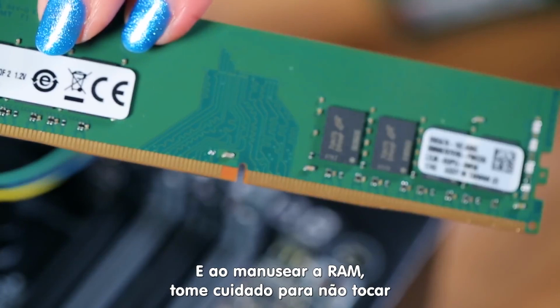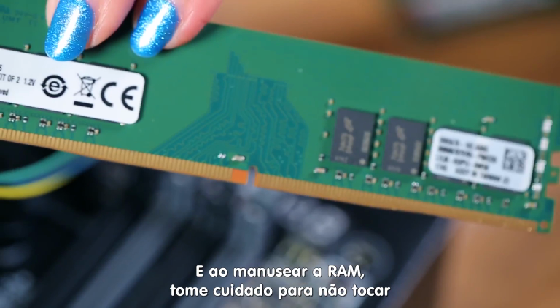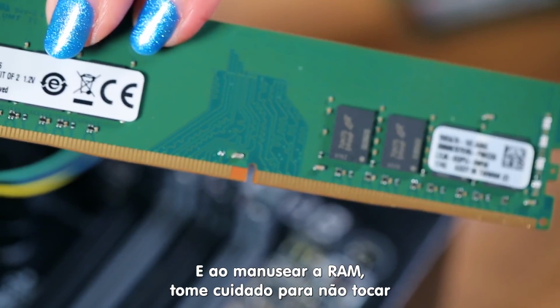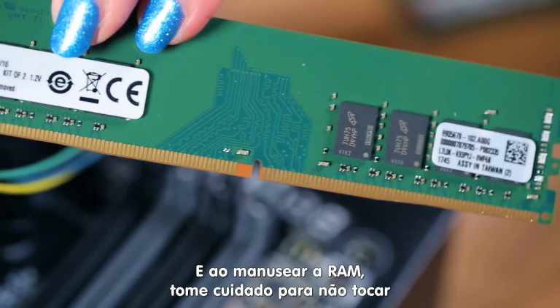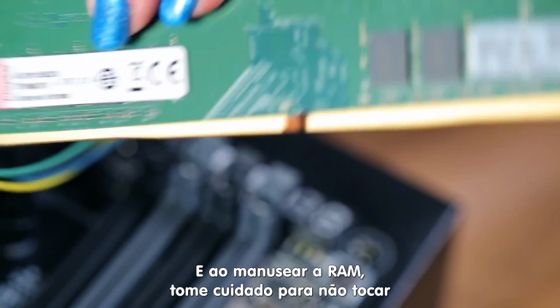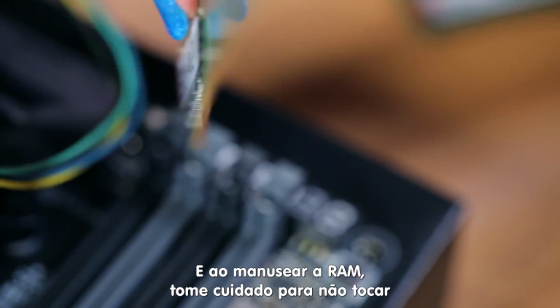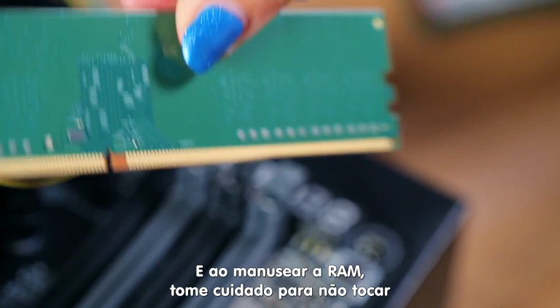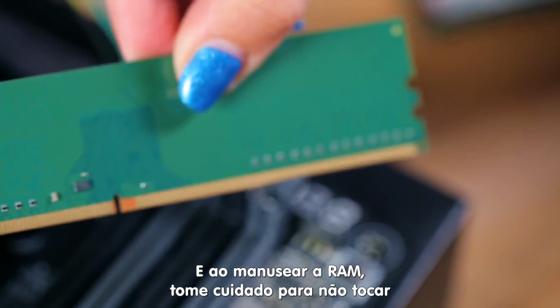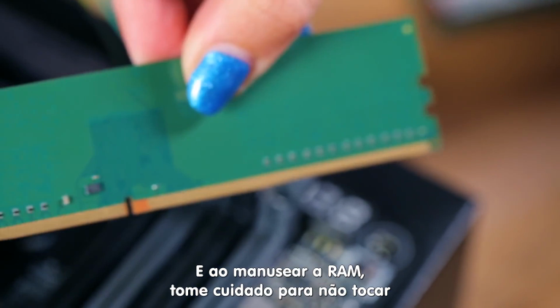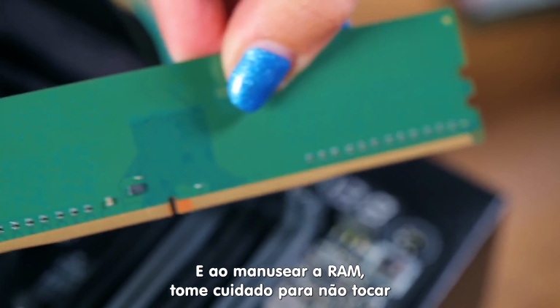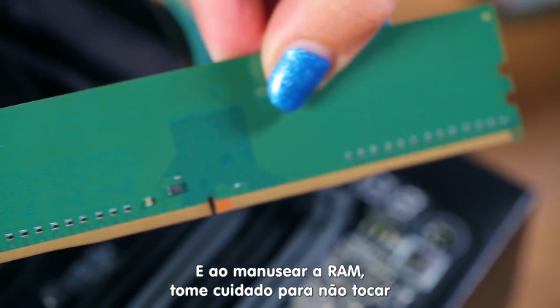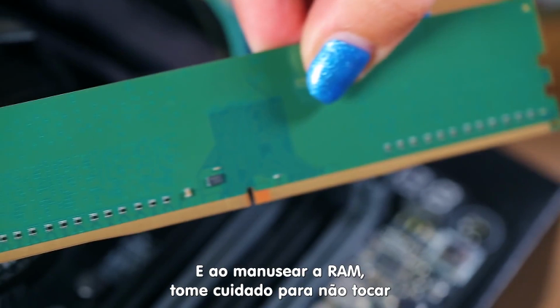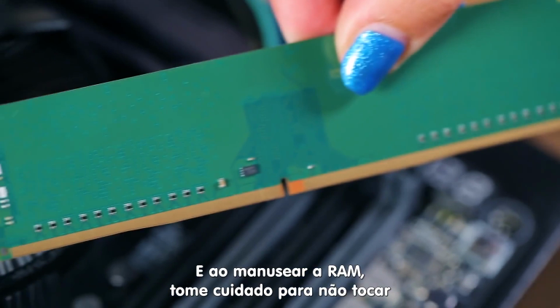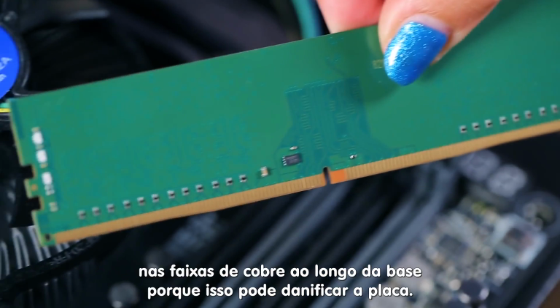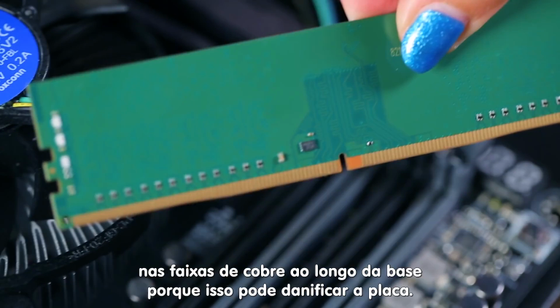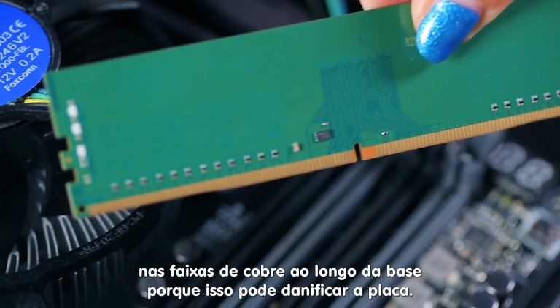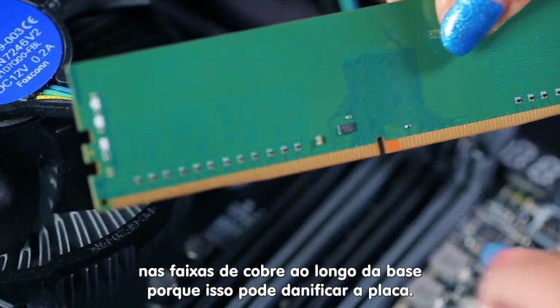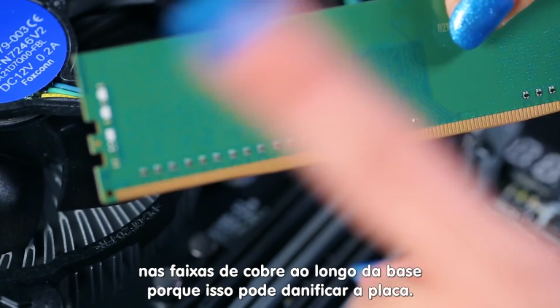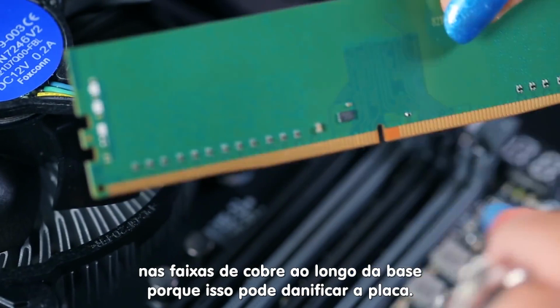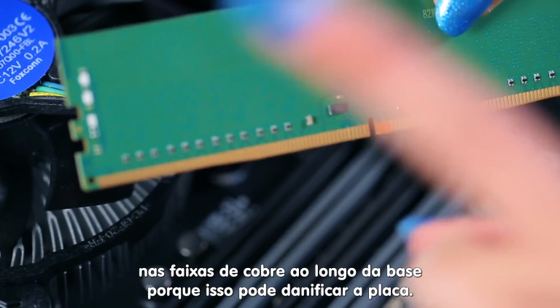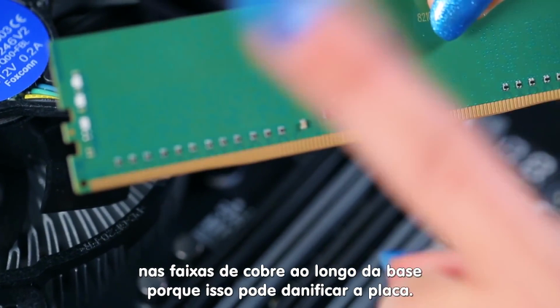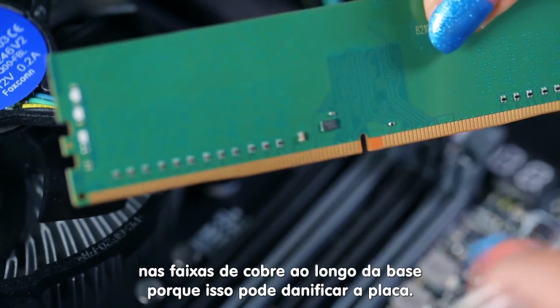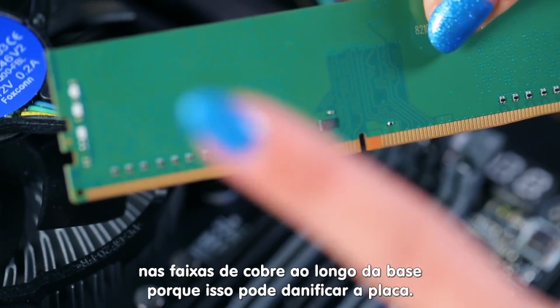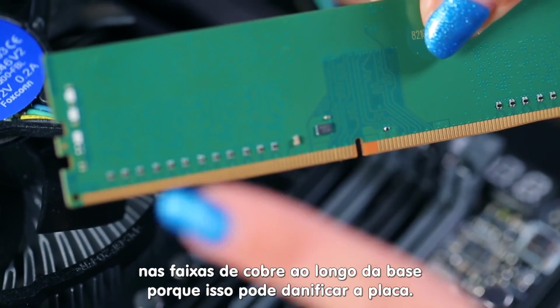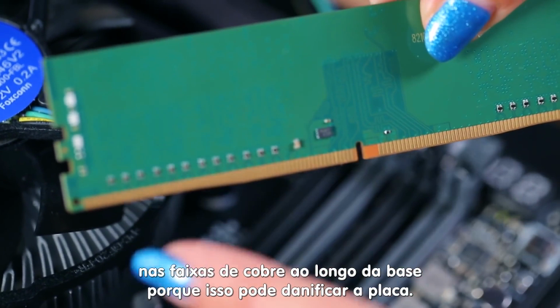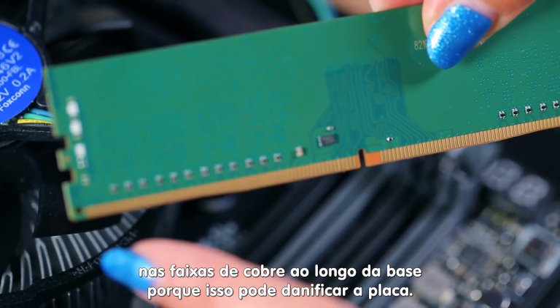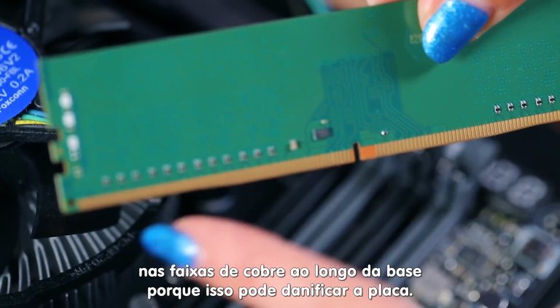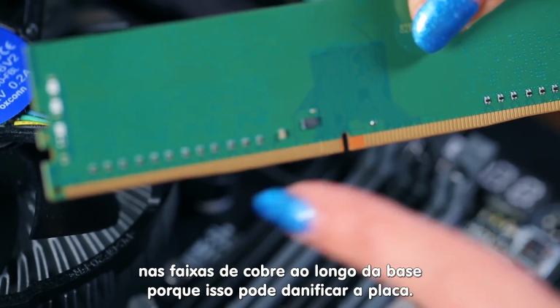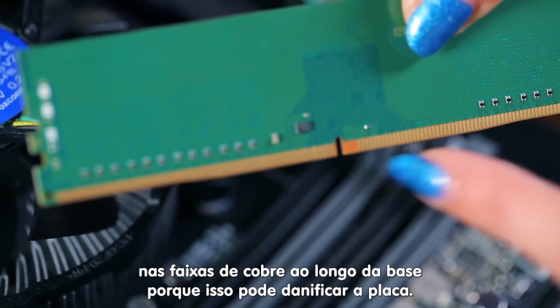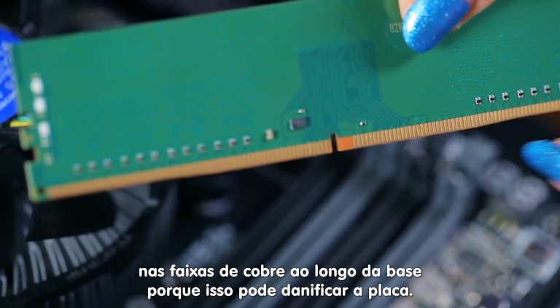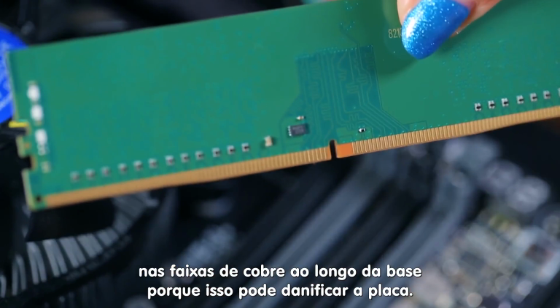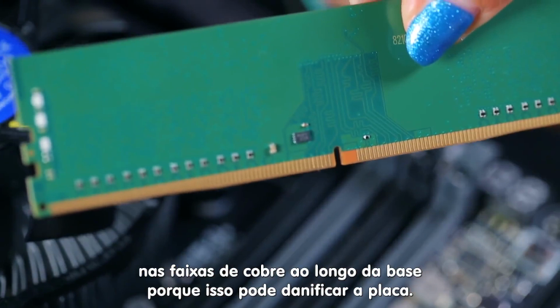Note: when handling RAM, take care not to touch the copper stripes along the bottom edge because that can cause damage.